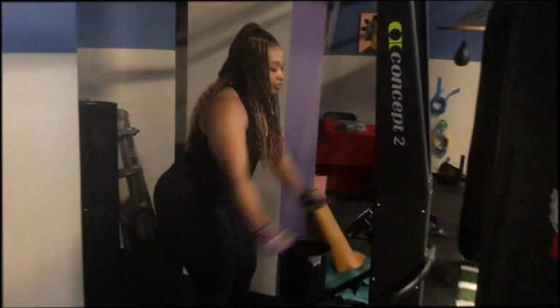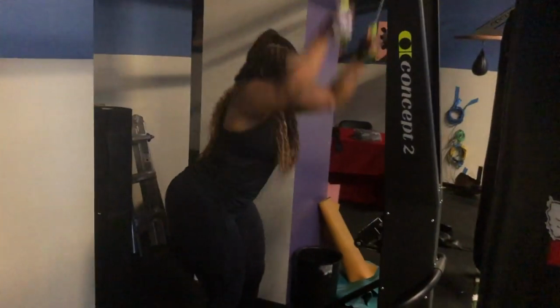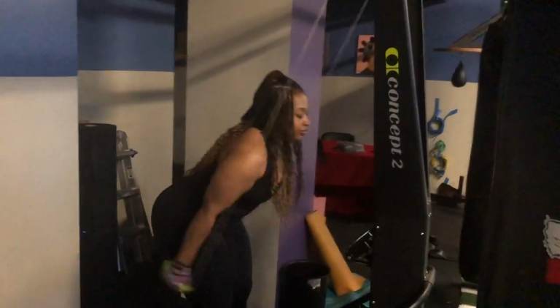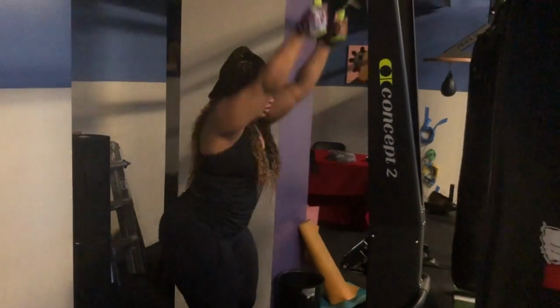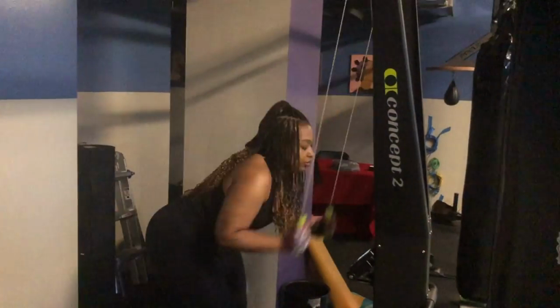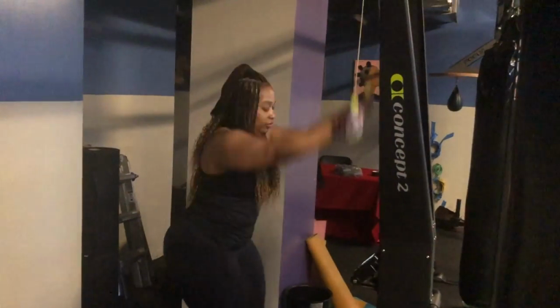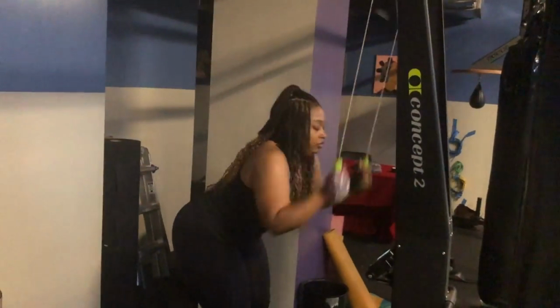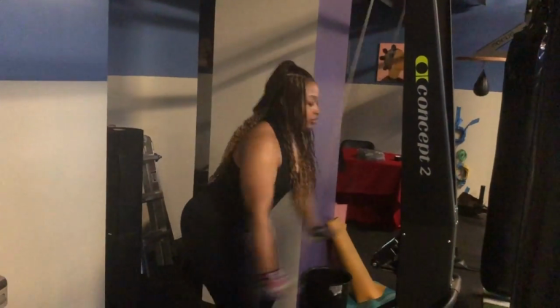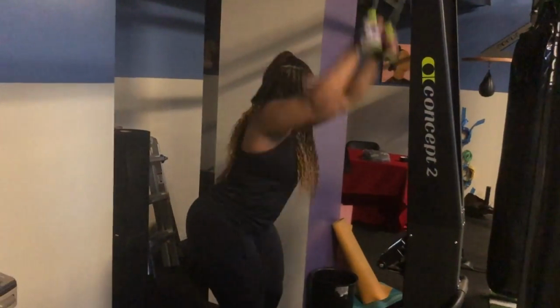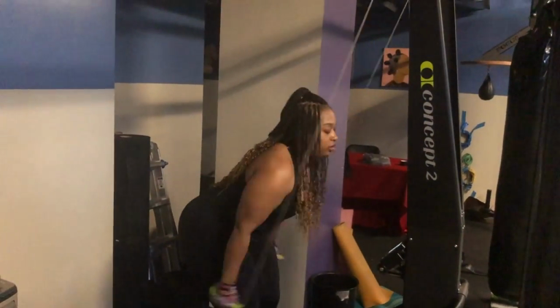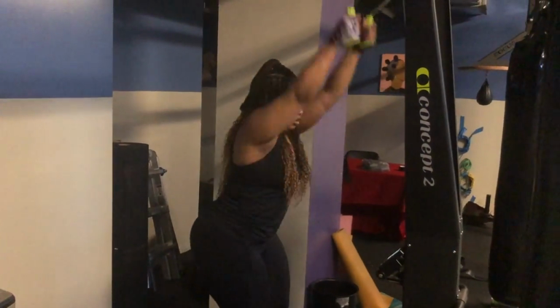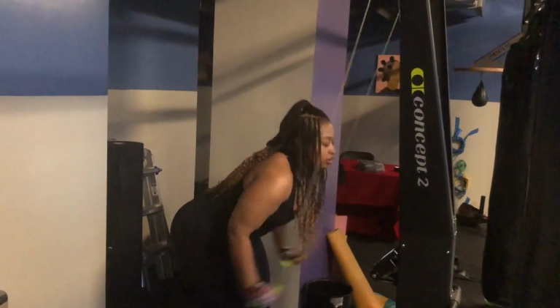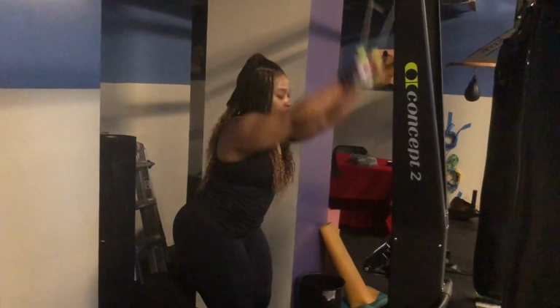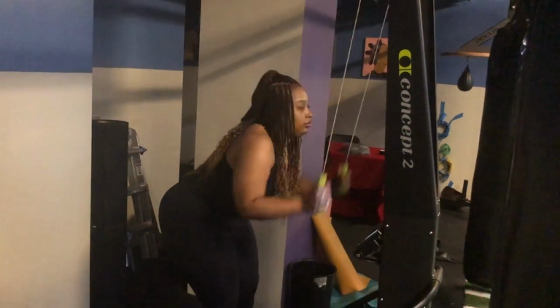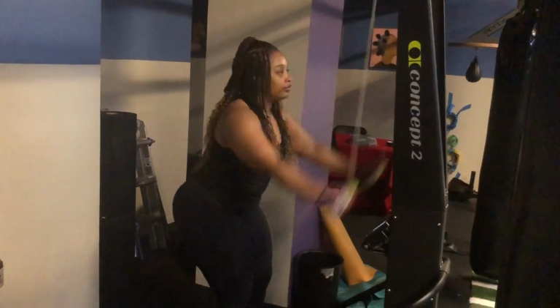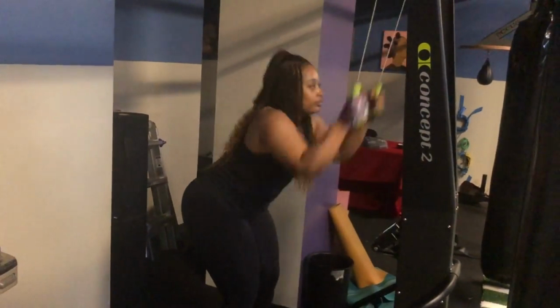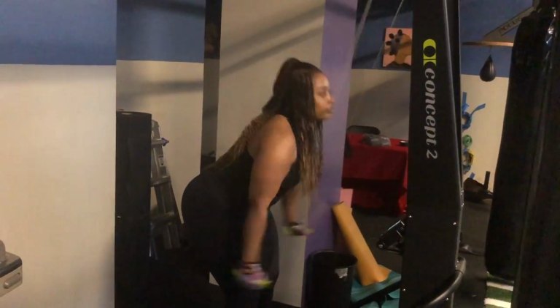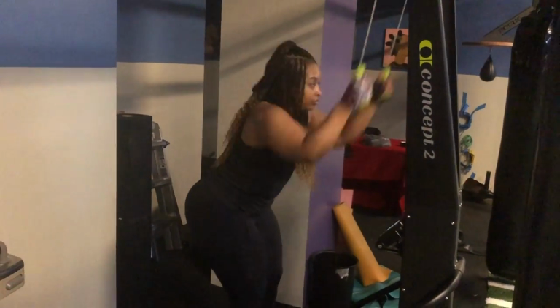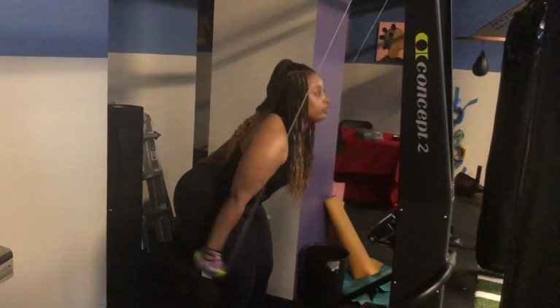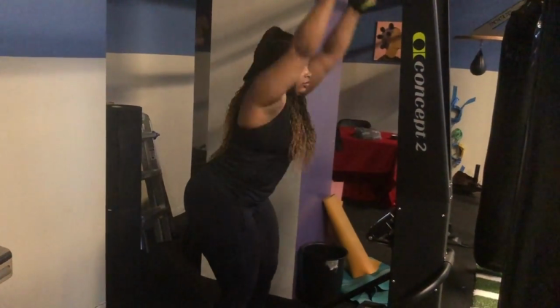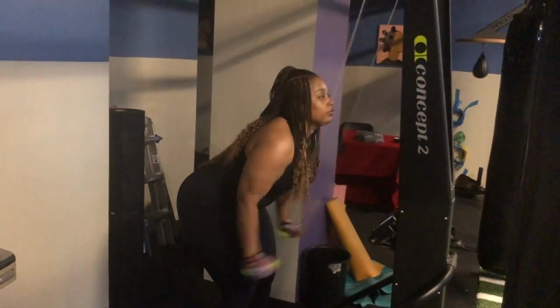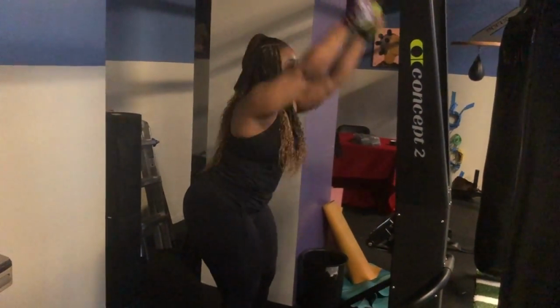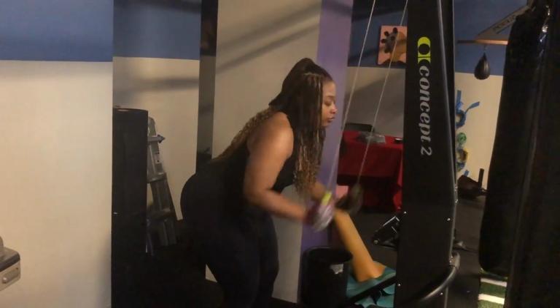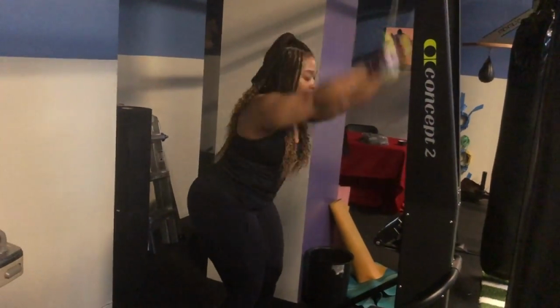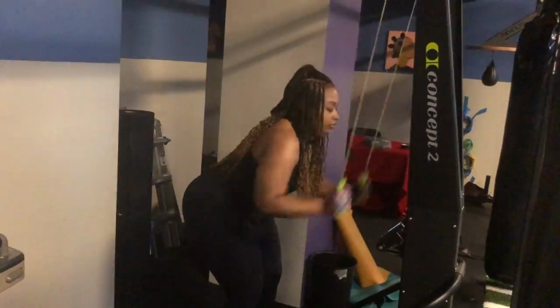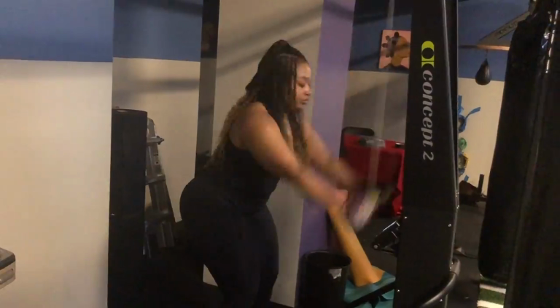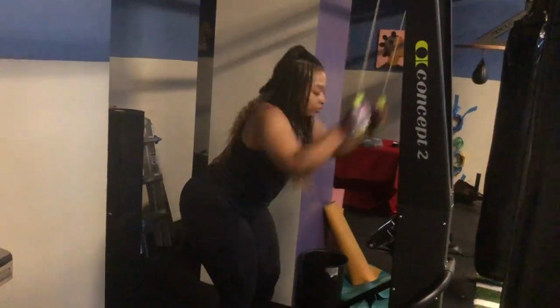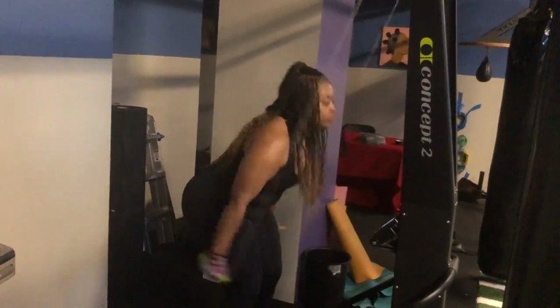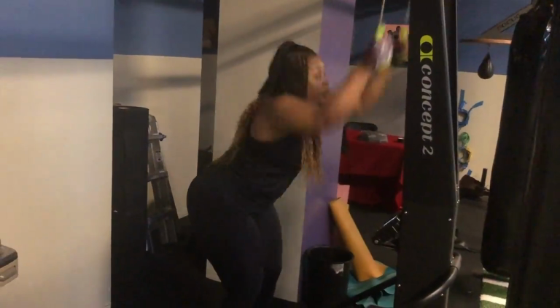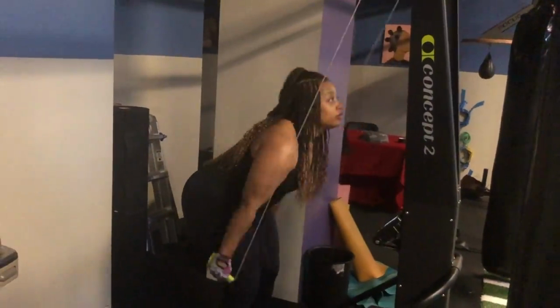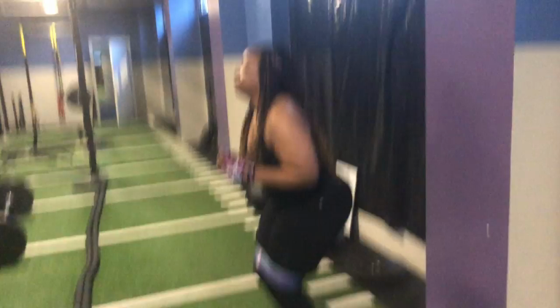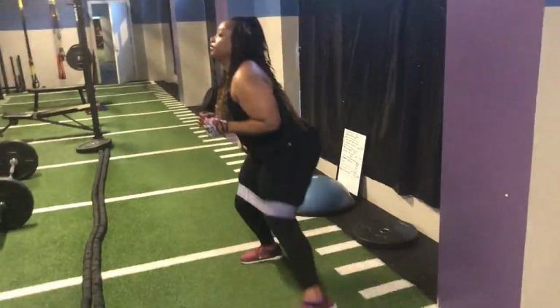Hey everybody, it's your girl Ayana. Welcome back to She's Proper Thick Workout Day 19 and 20.